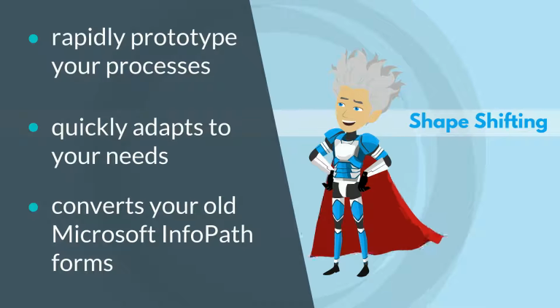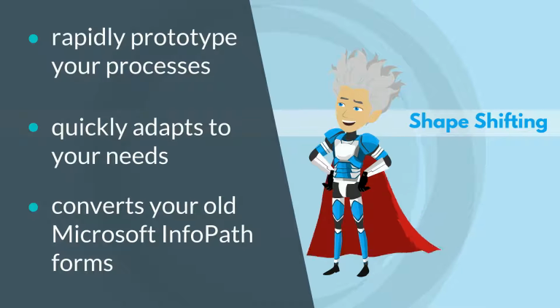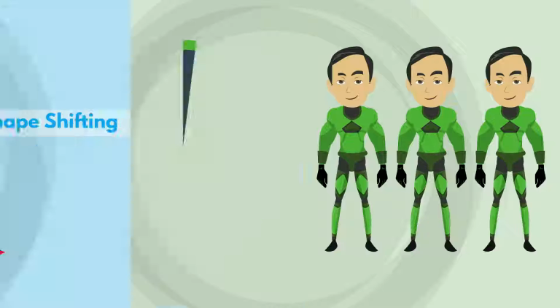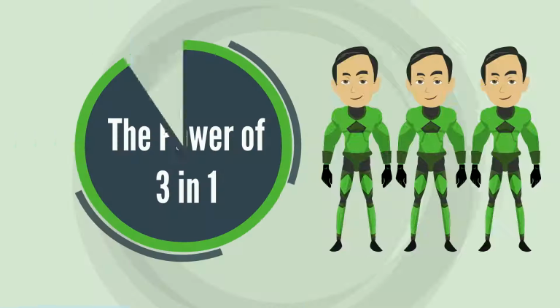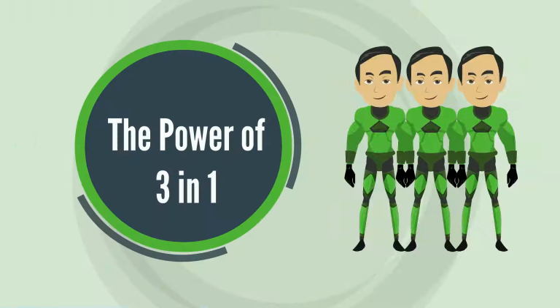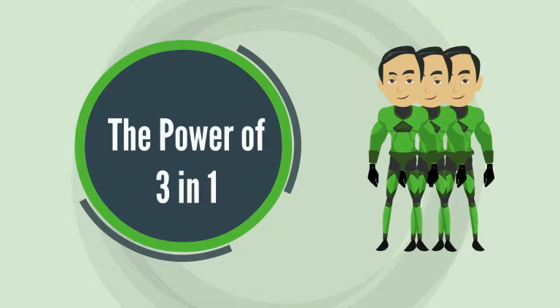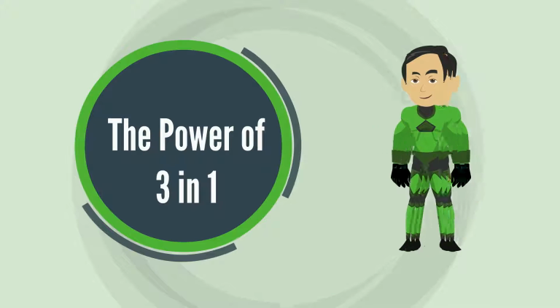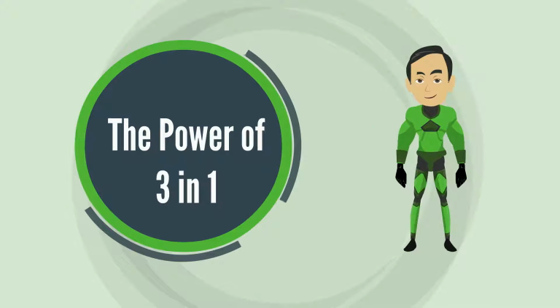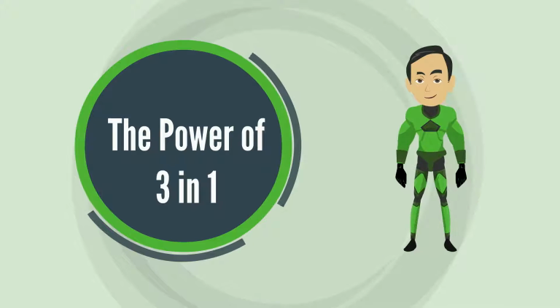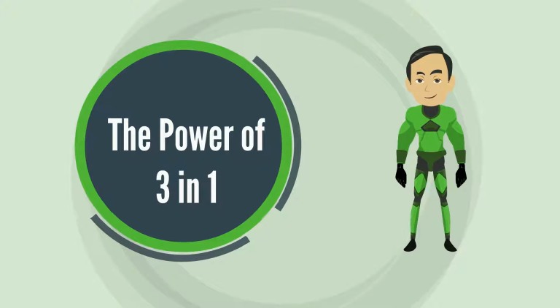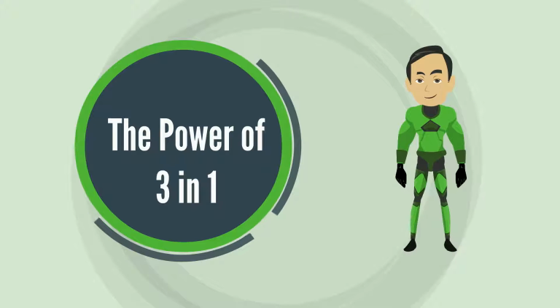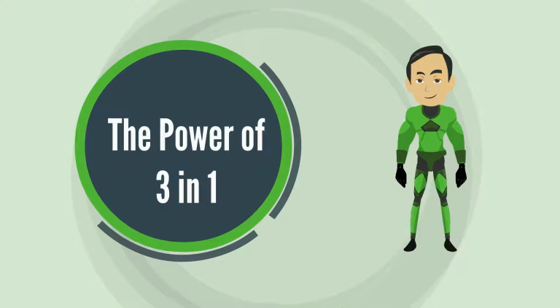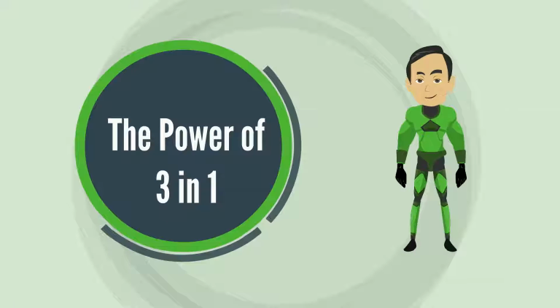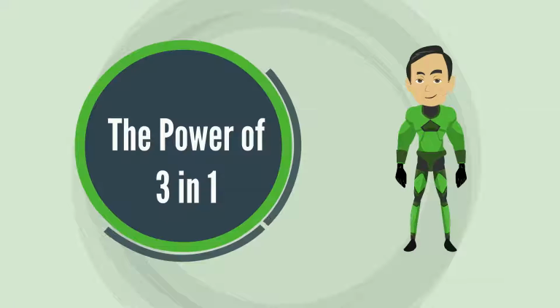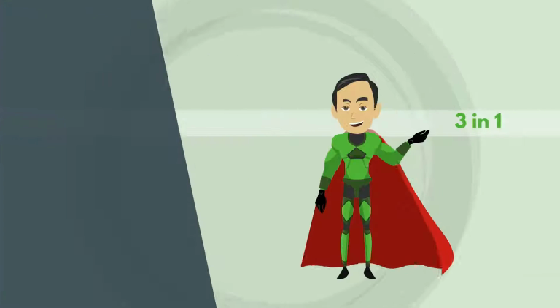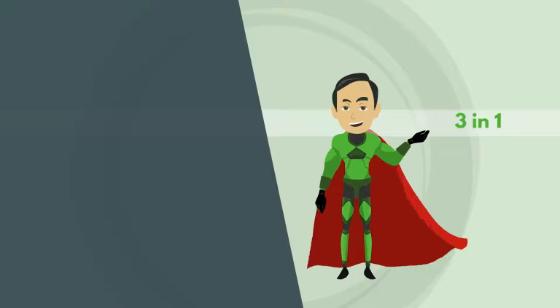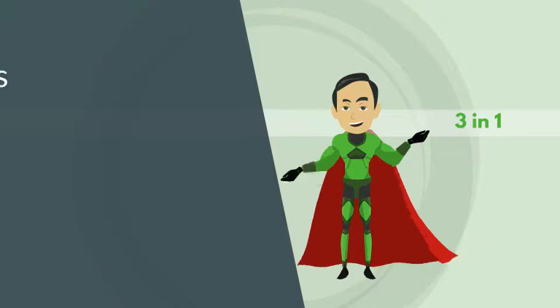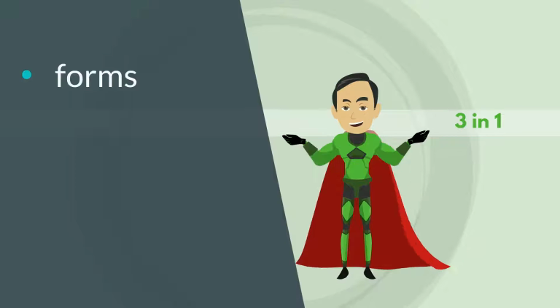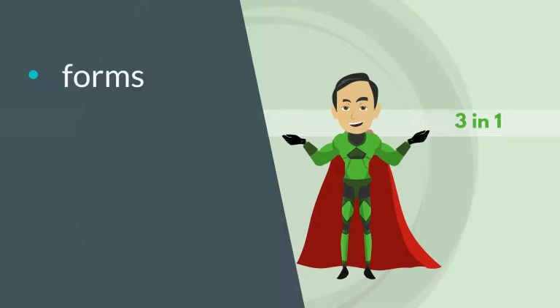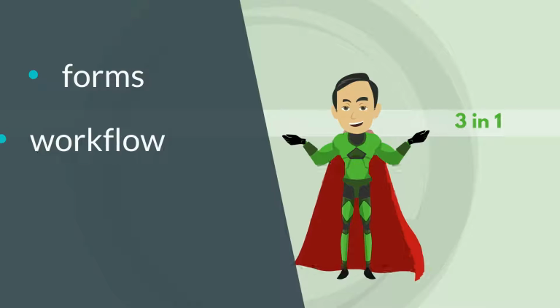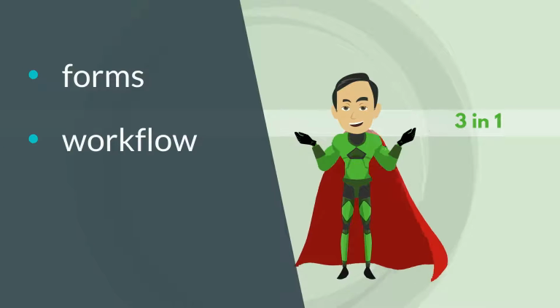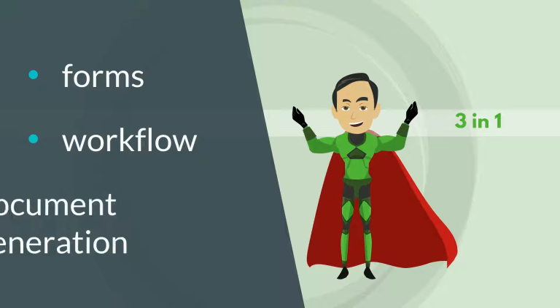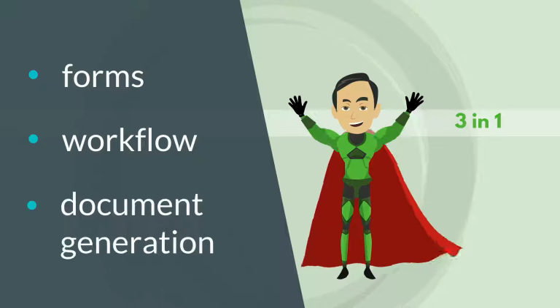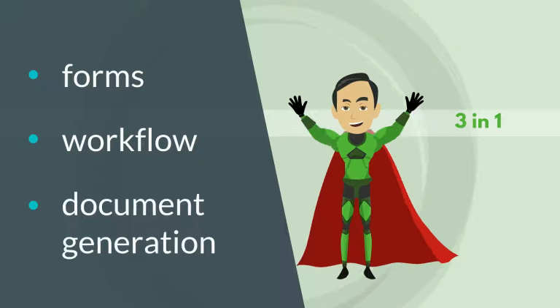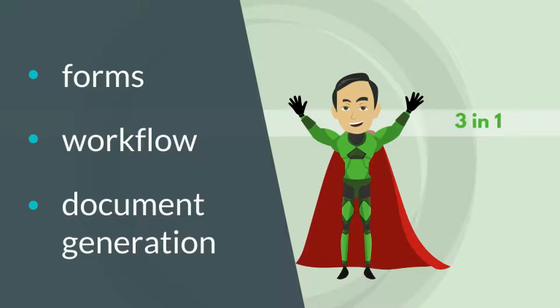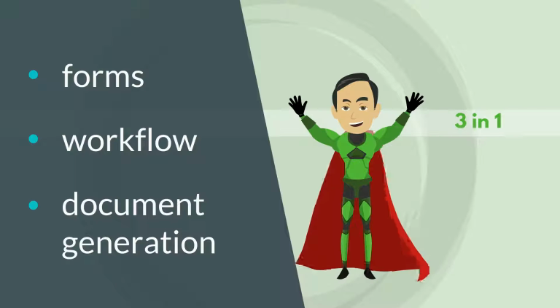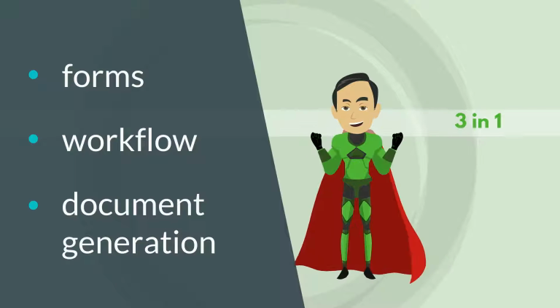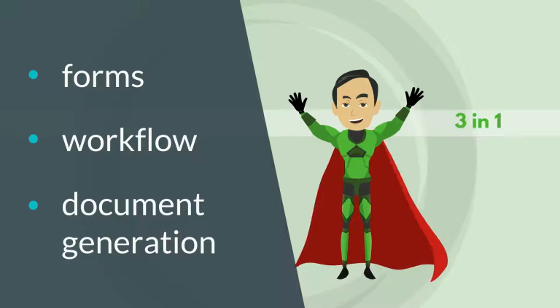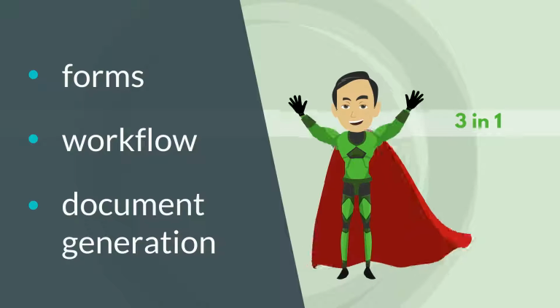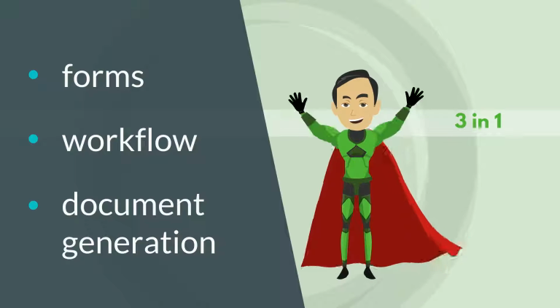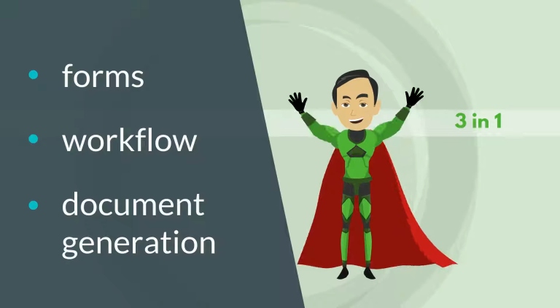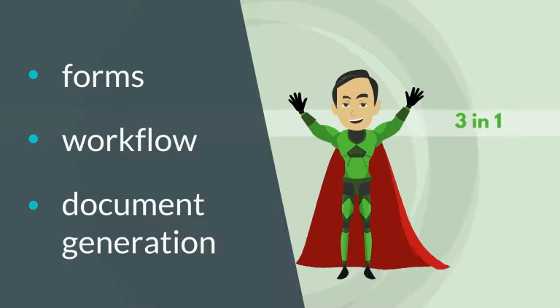The power of three in one. Forms, workflow, and document generation all in one integrated toolkit.